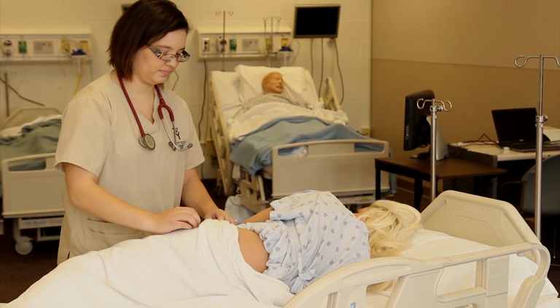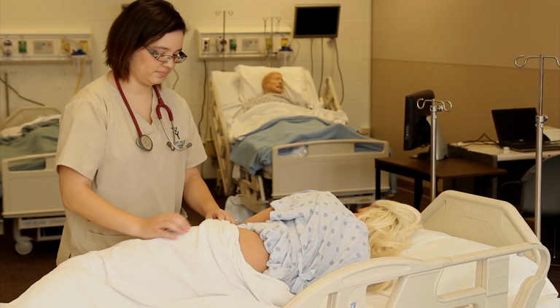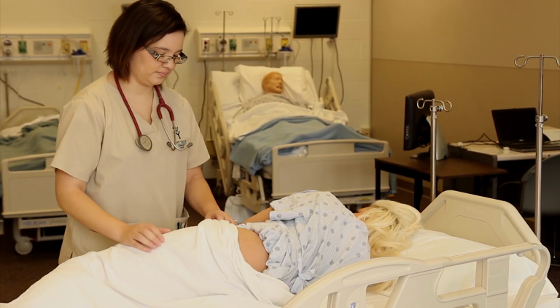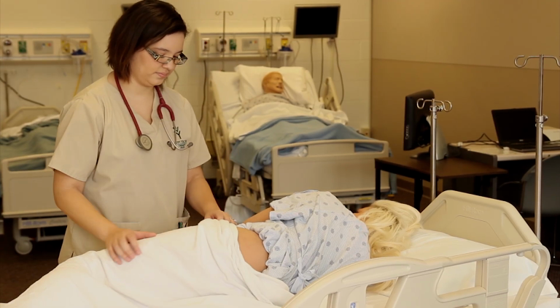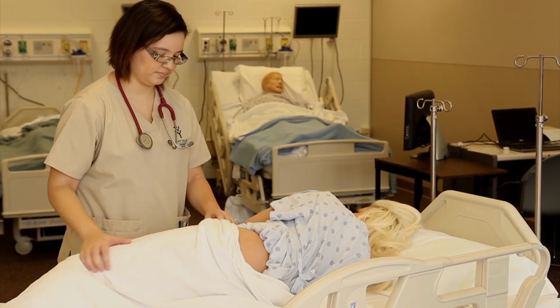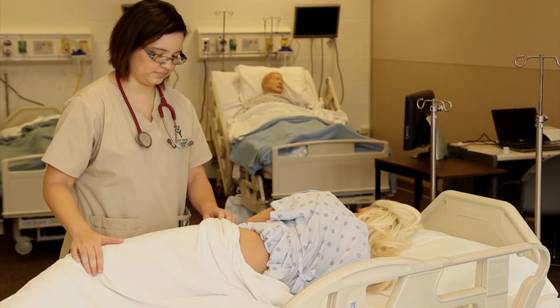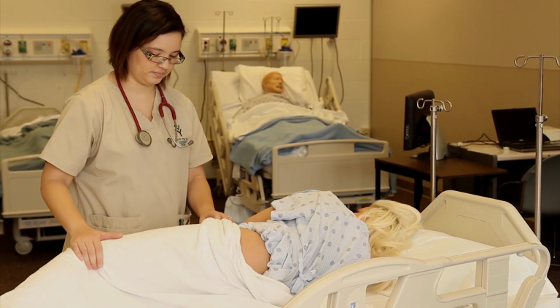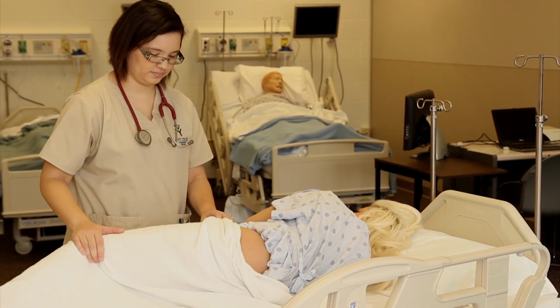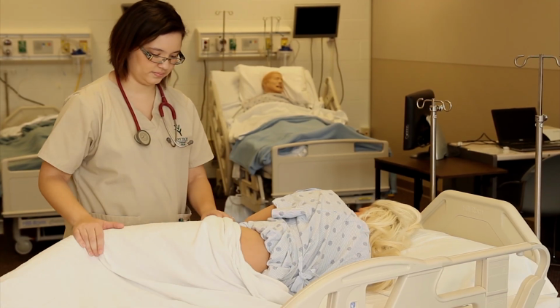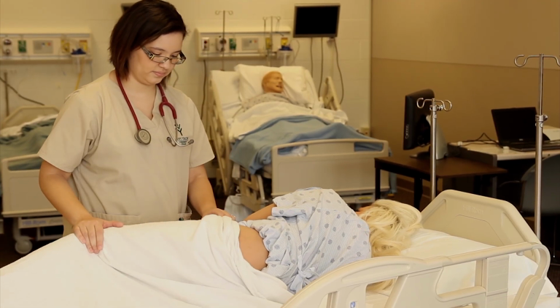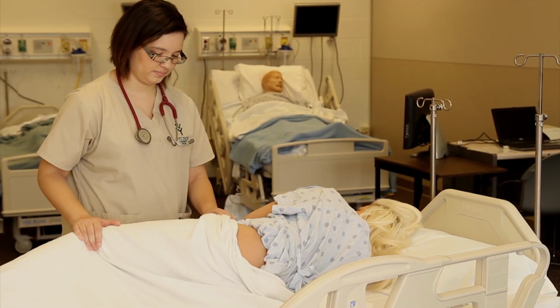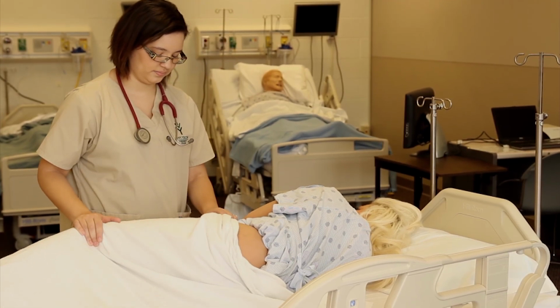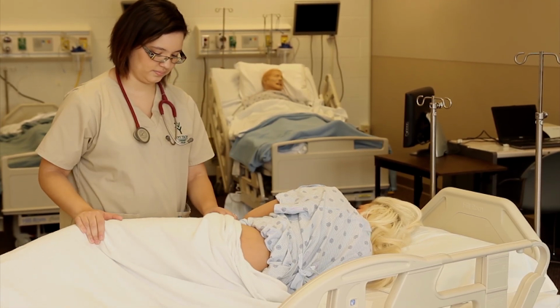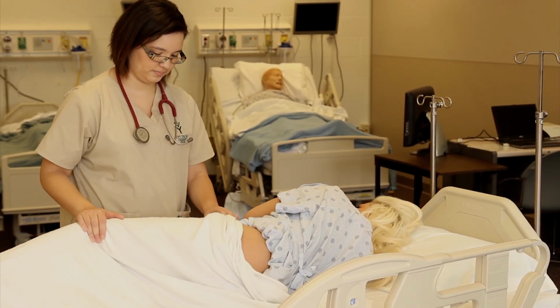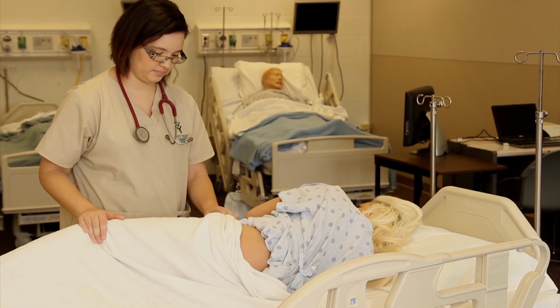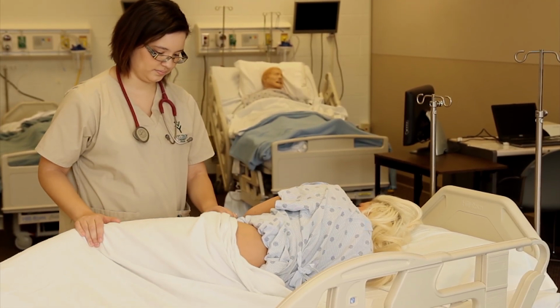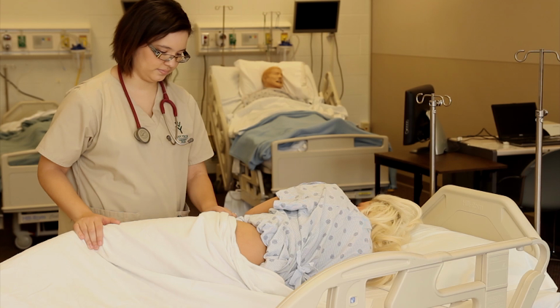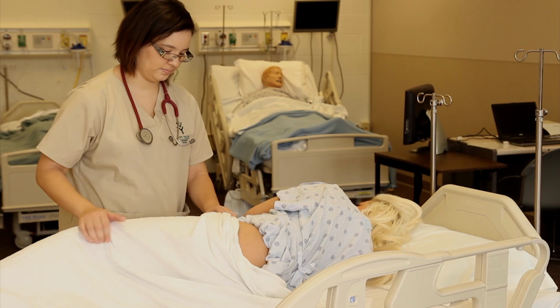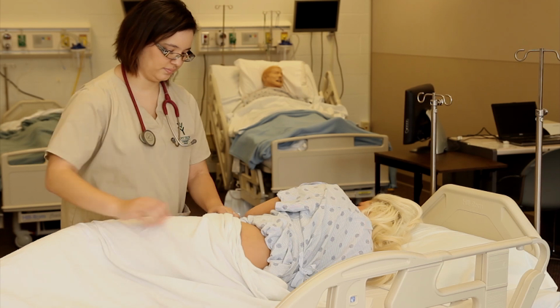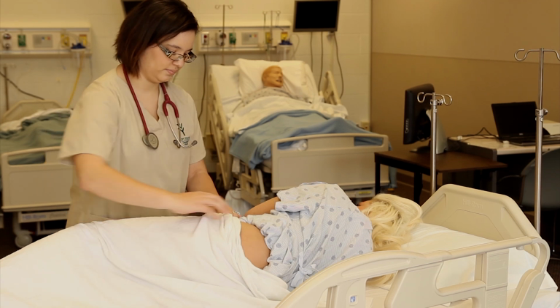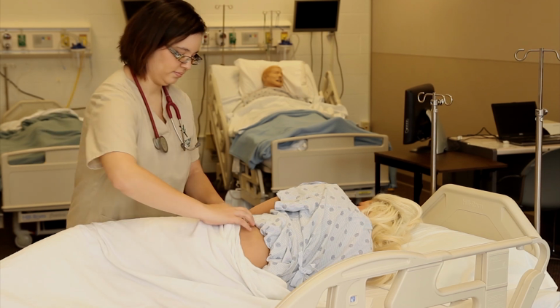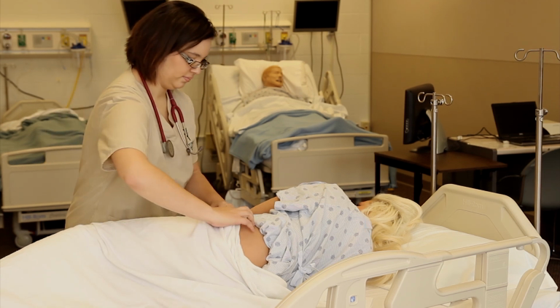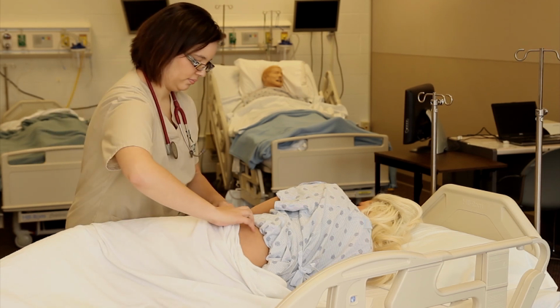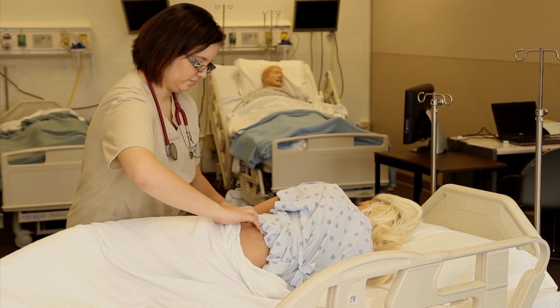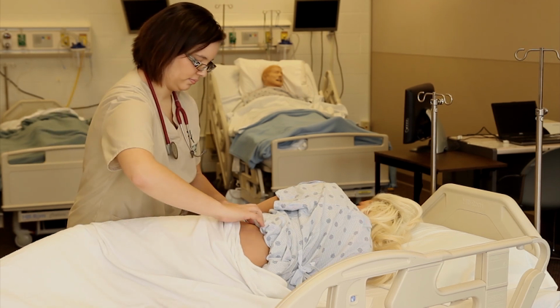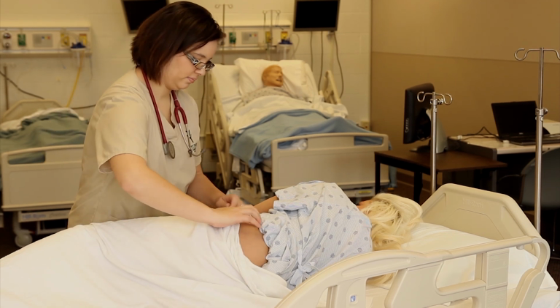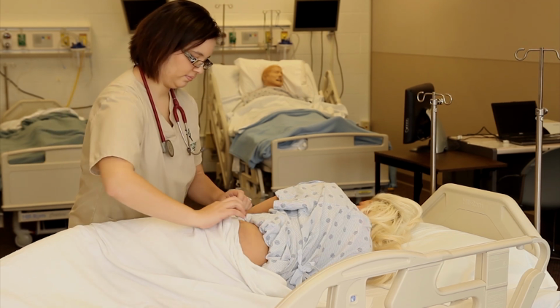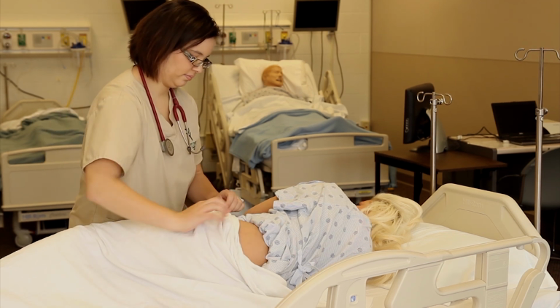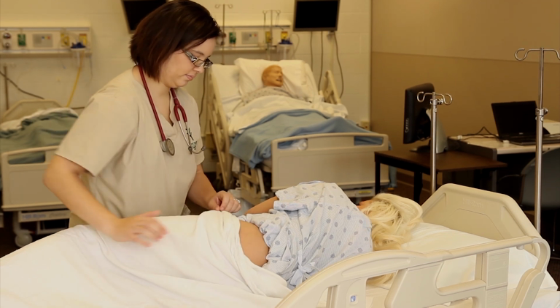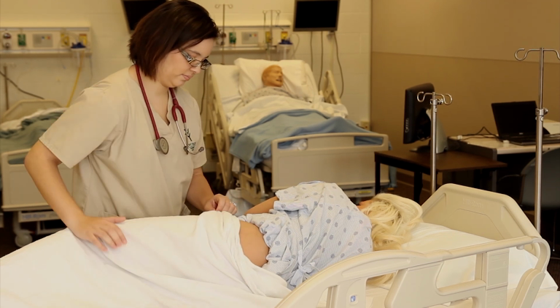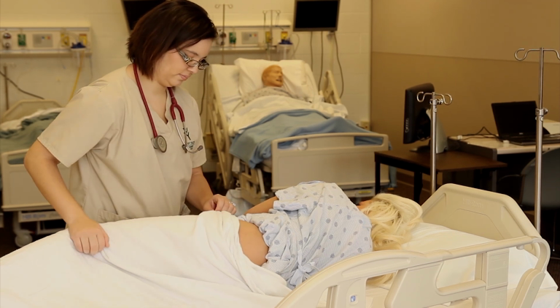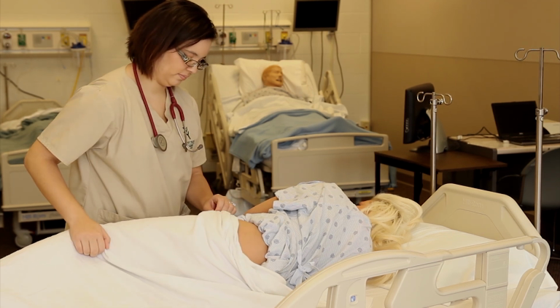Have the patient flex the upper leg and place it slightly in front of the lower leg. This will relax the muscle.